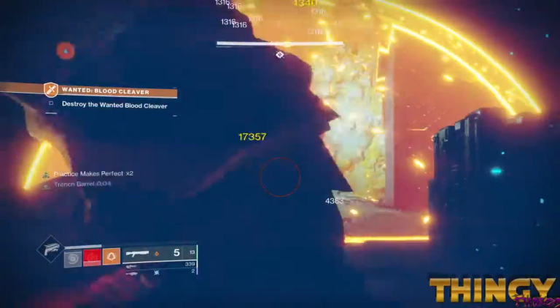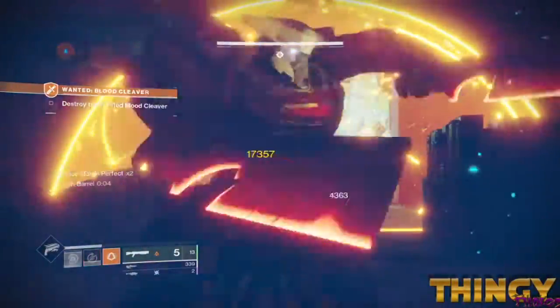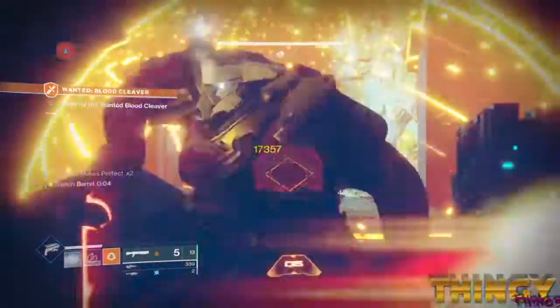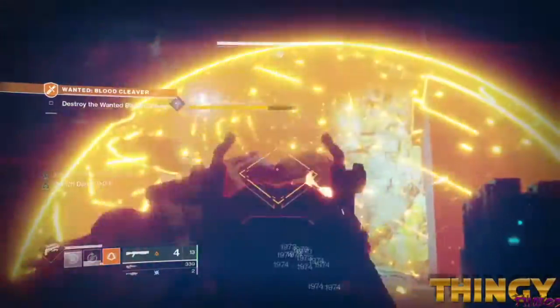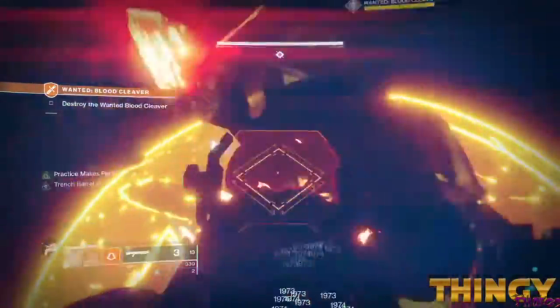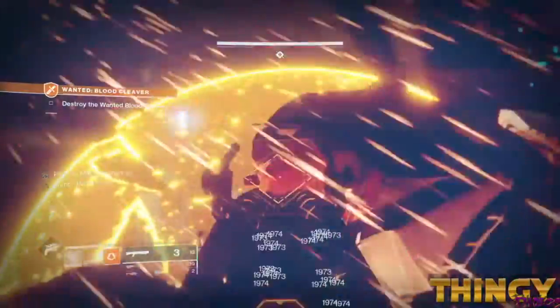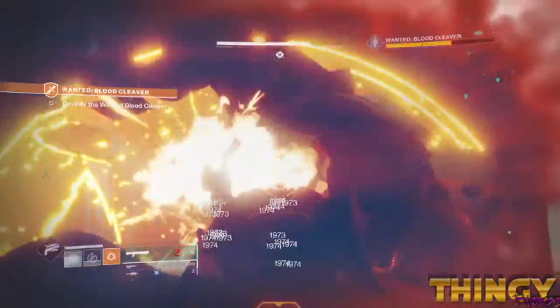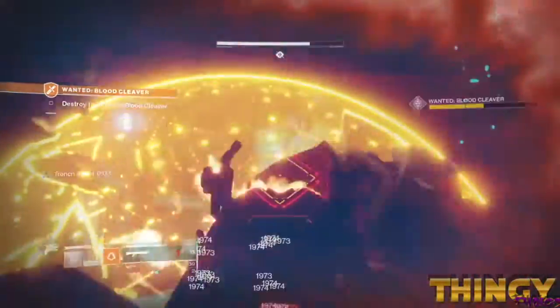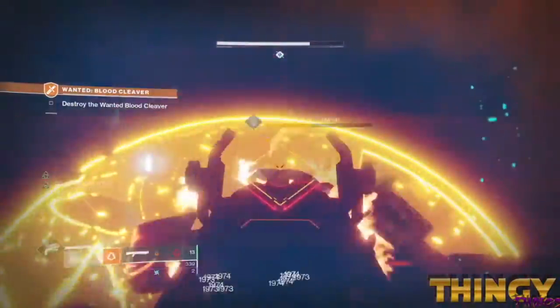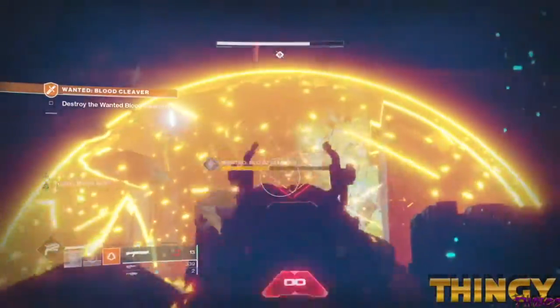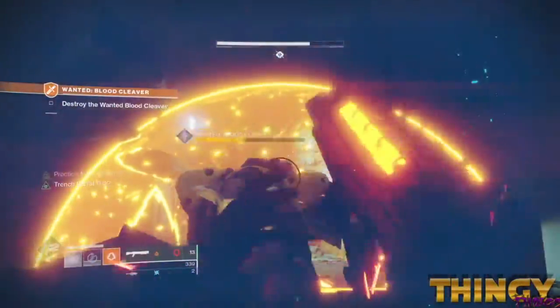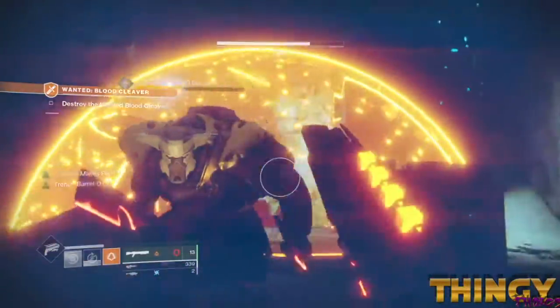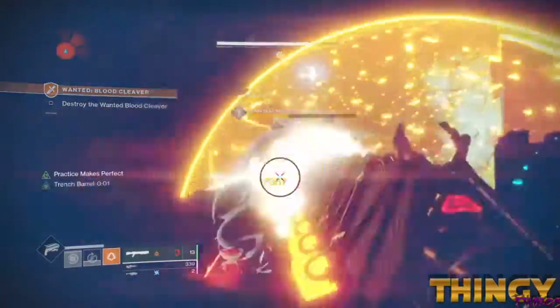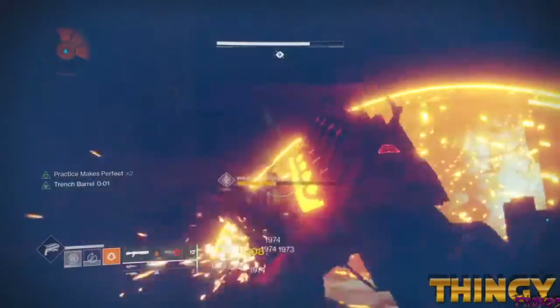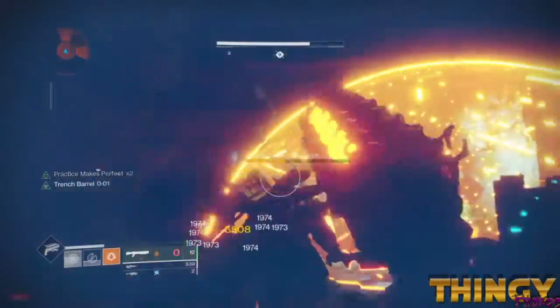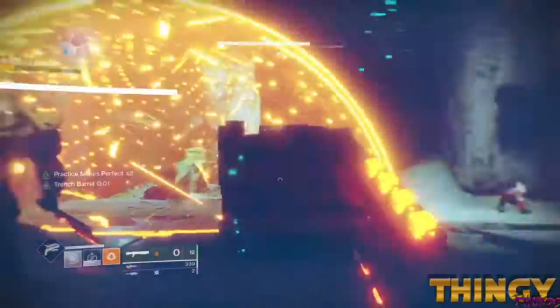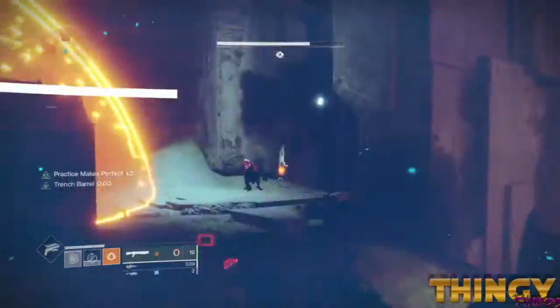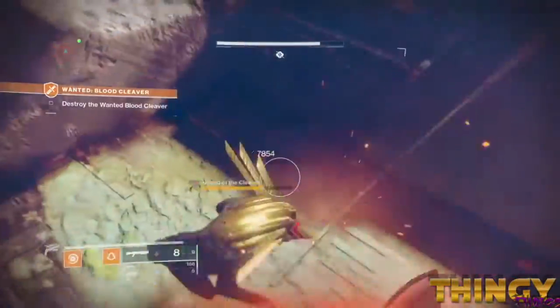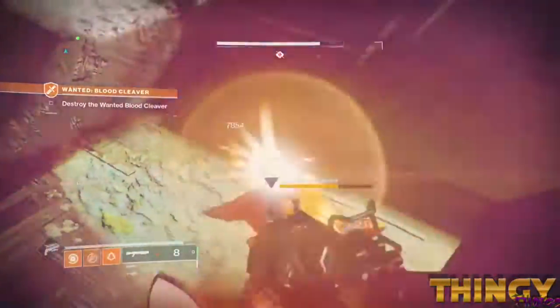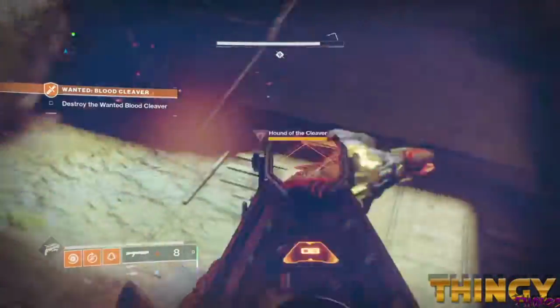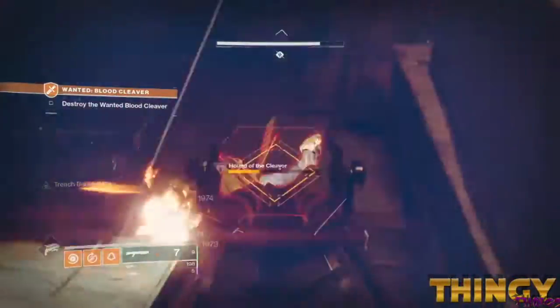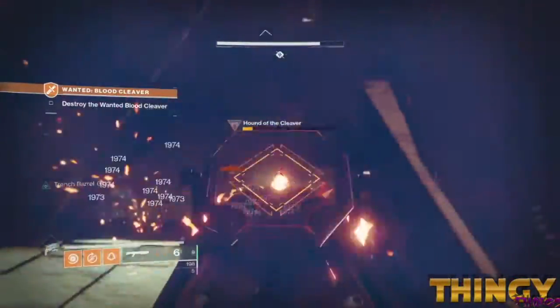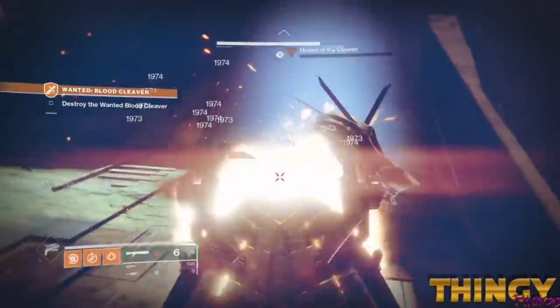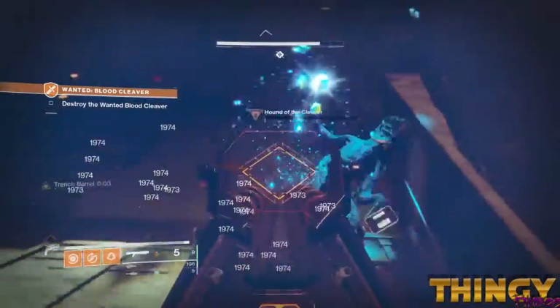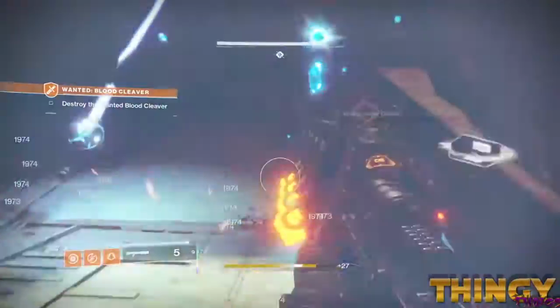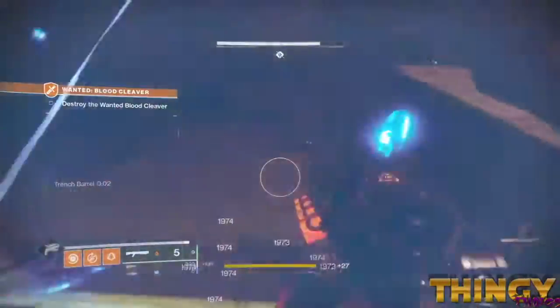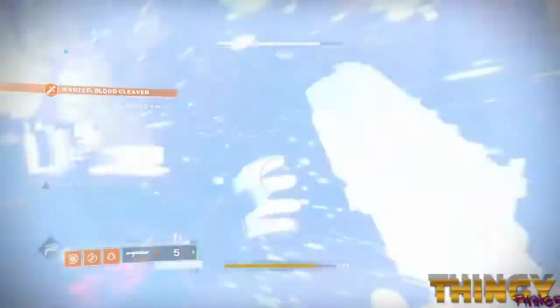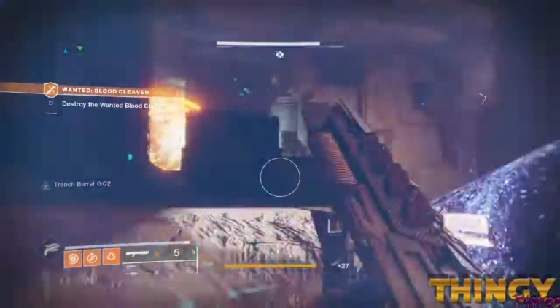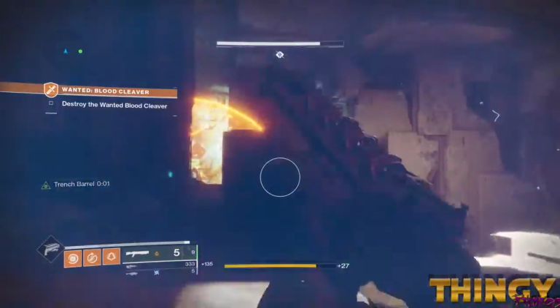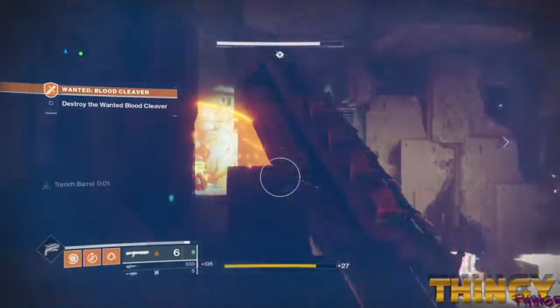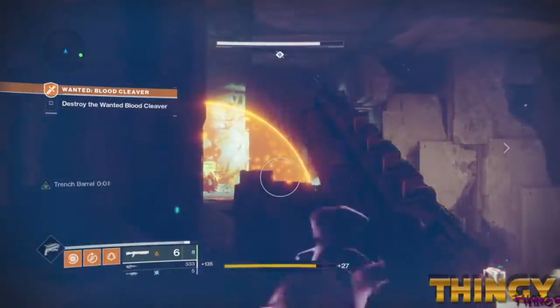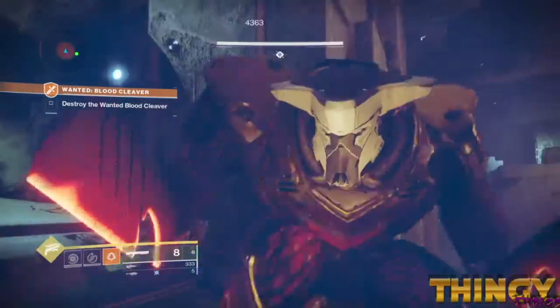Meleeing the device in the center of the suppression field shuts it down. However, I recommend baiting the boss out of his shield and dealing damage at your advantage.